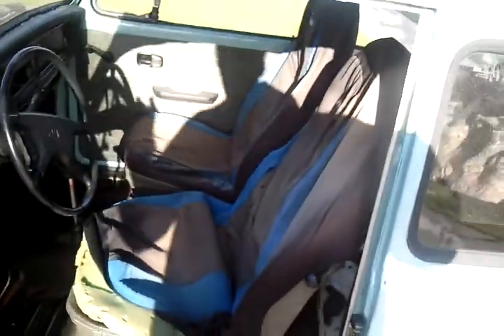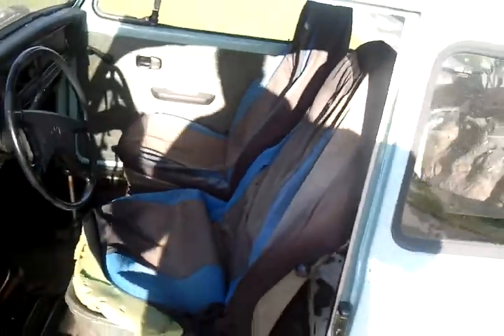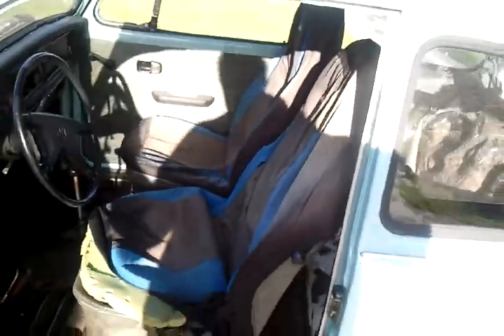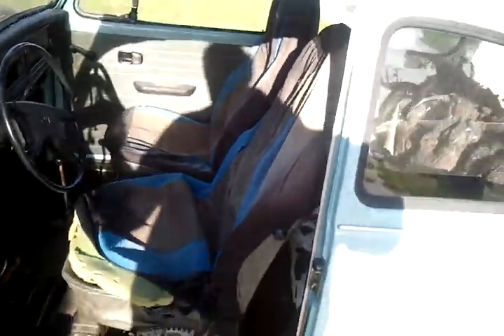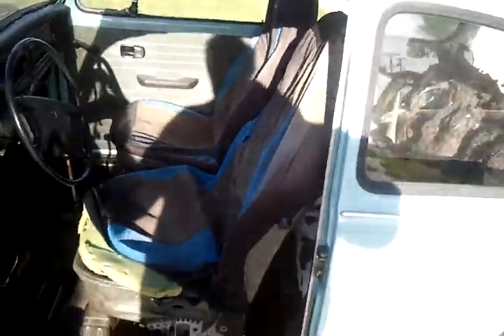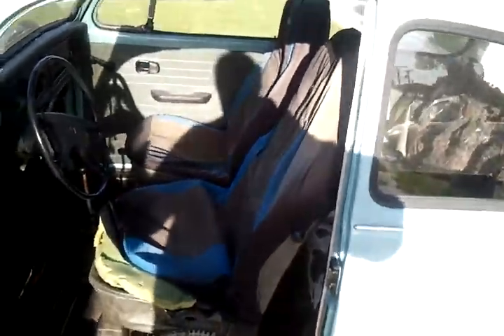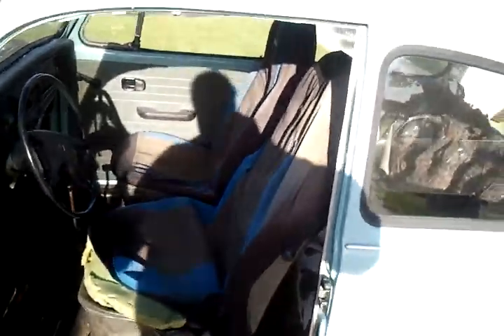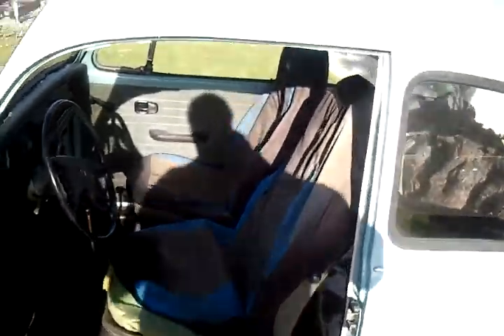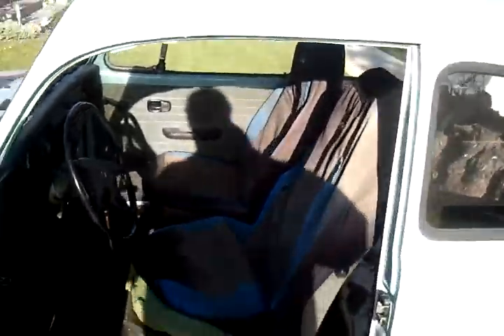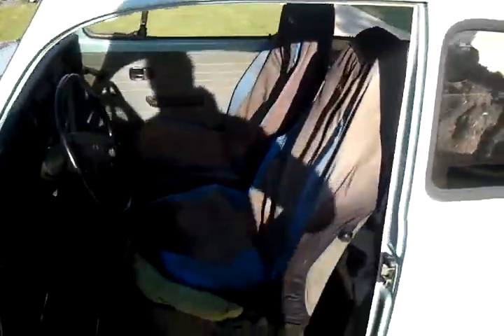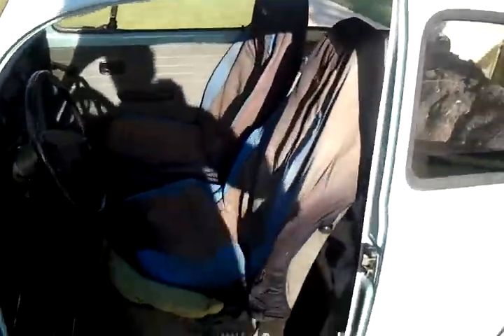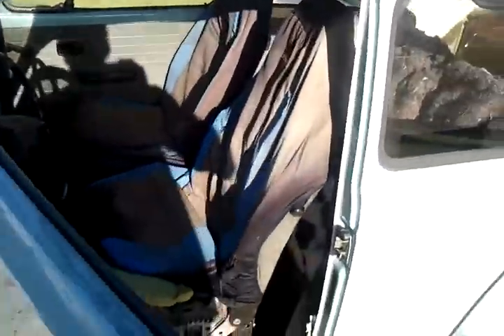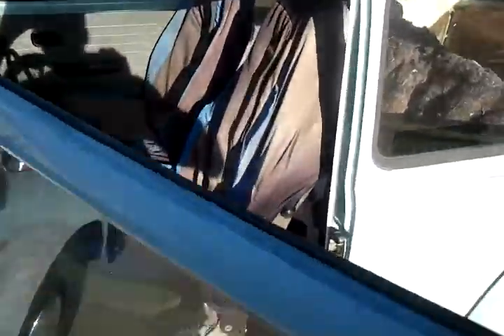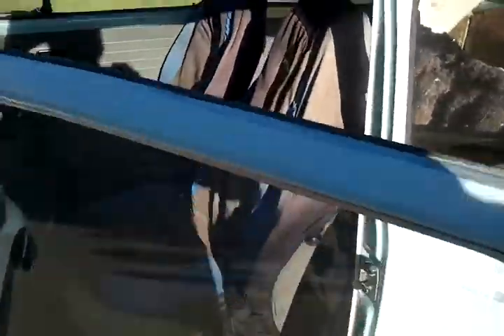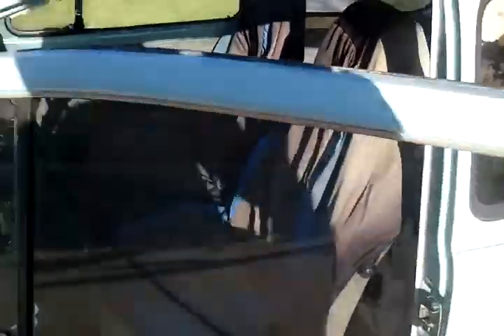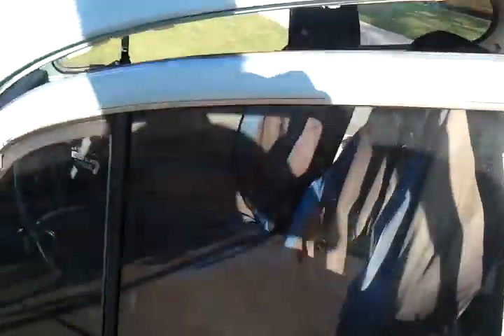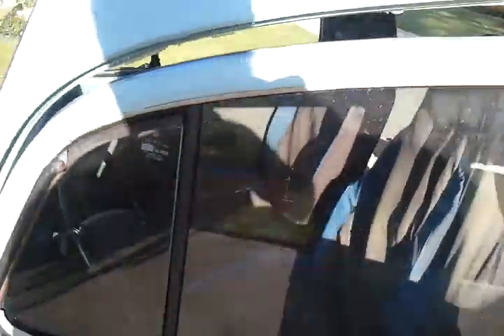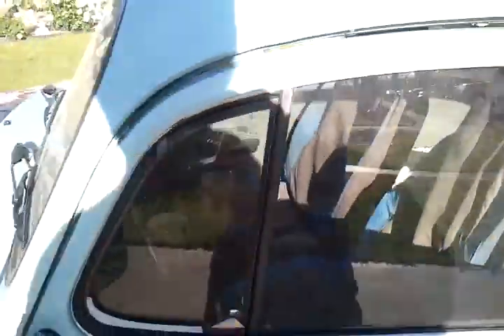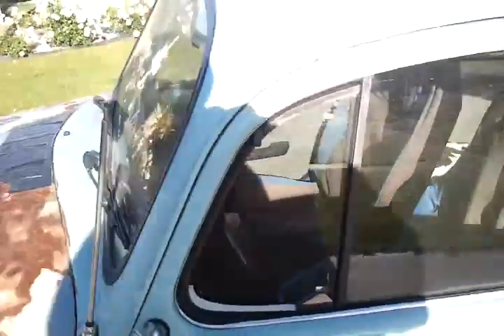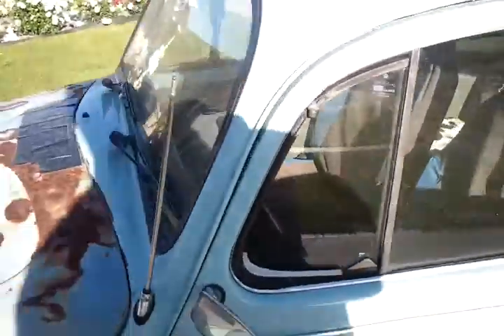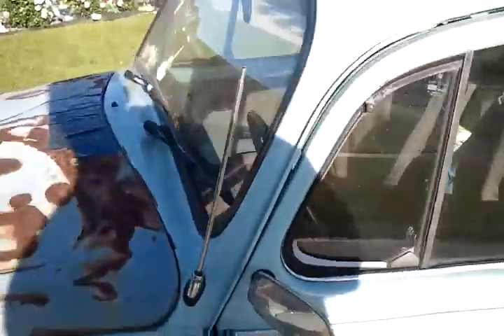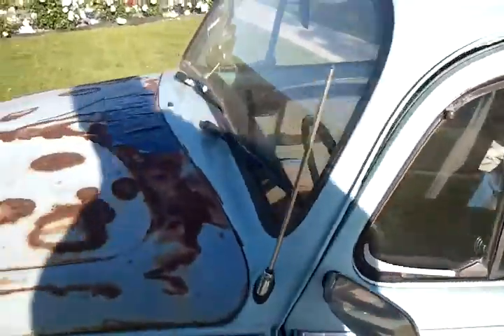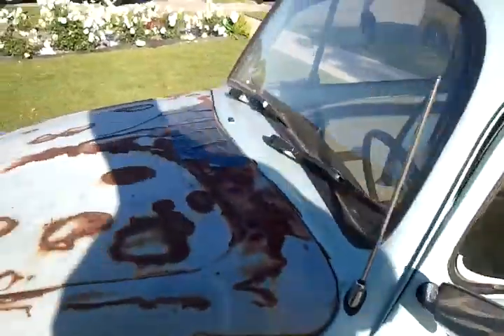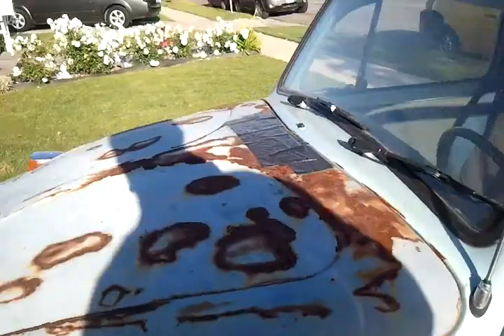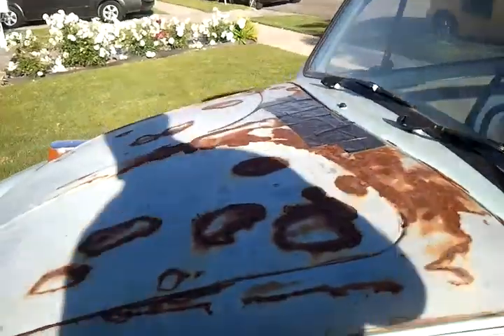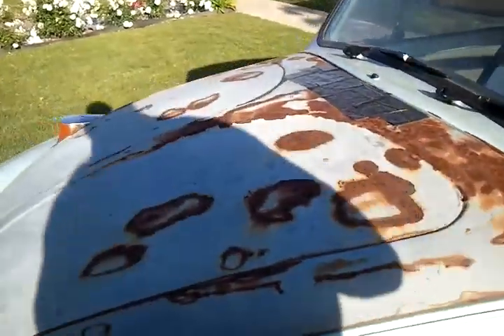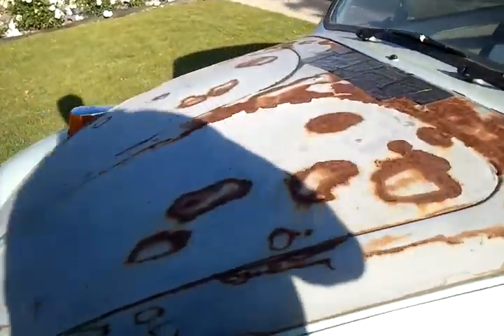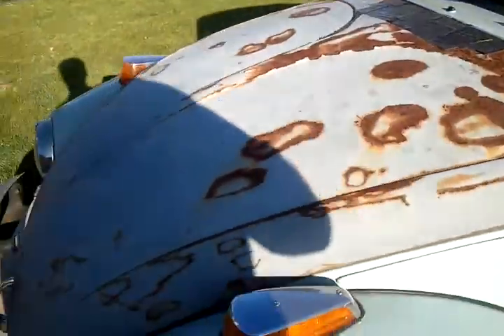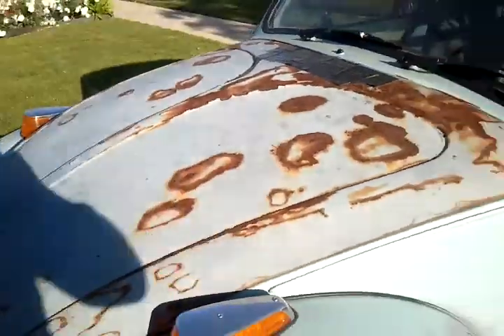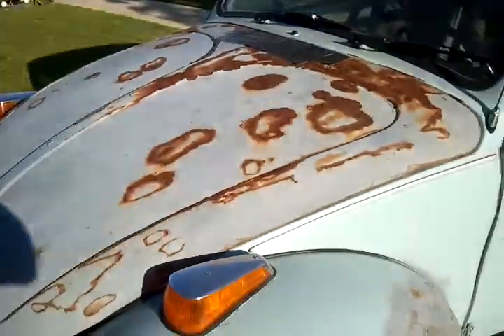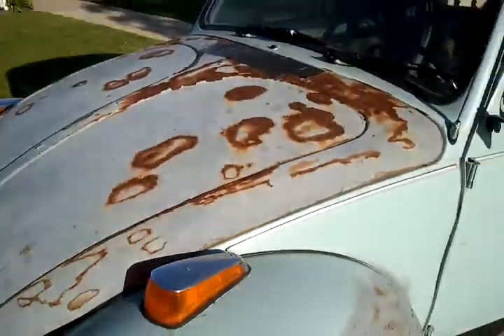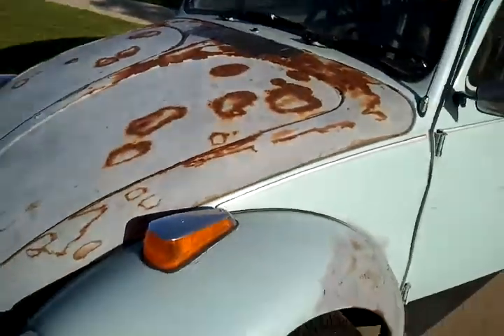1974 Volkswagen Bug, or Beetle. It's not a Super Beetle, it's just a regular bug.